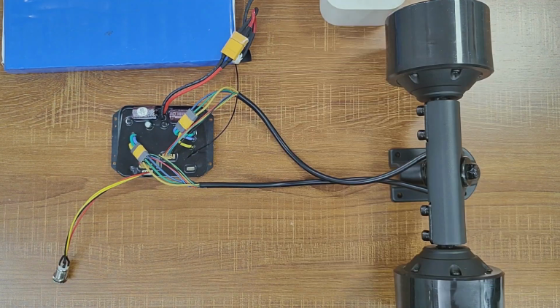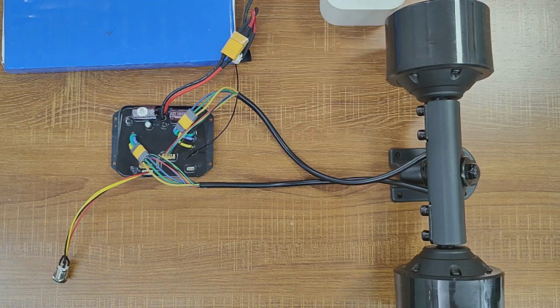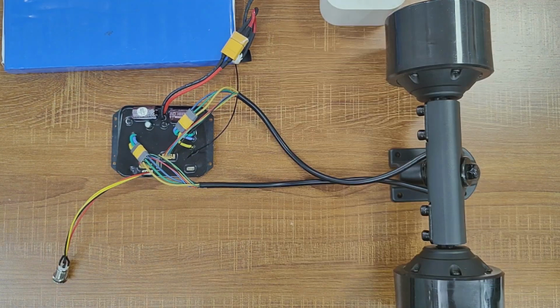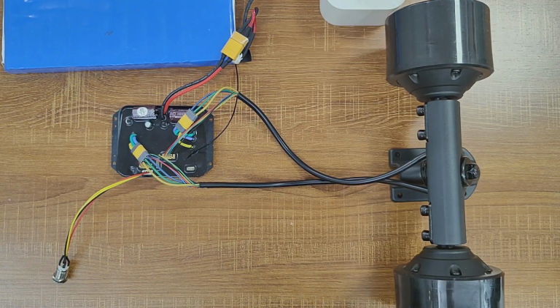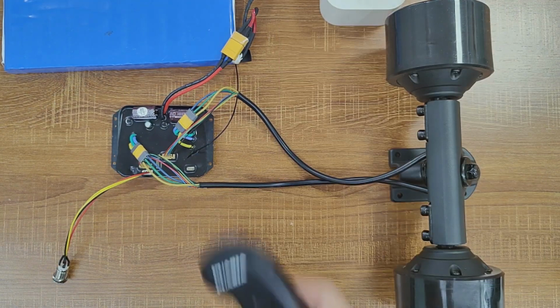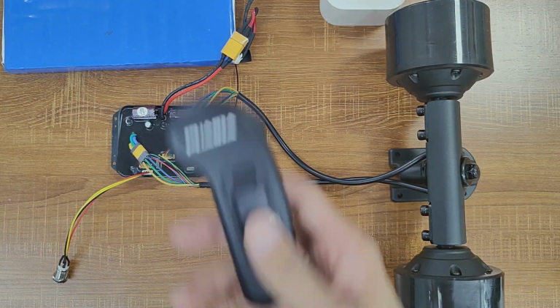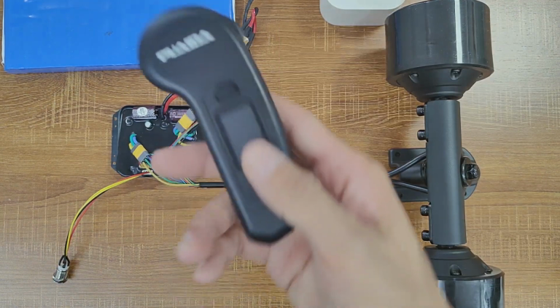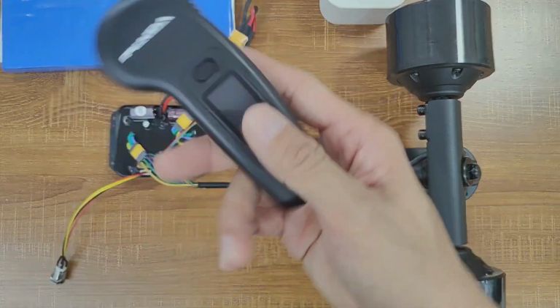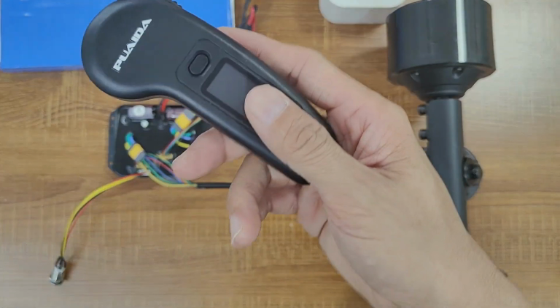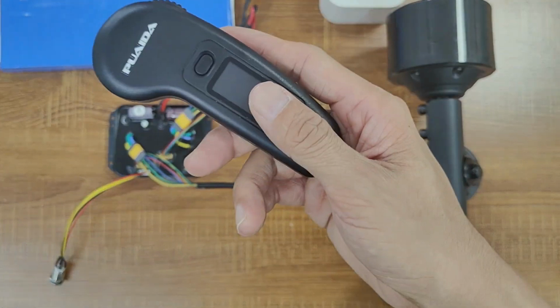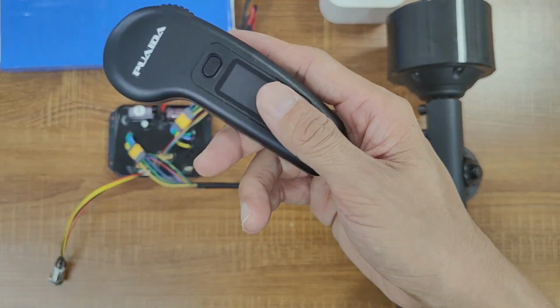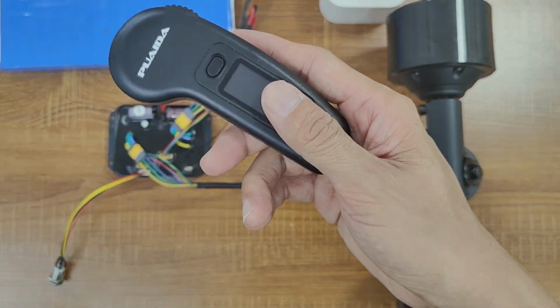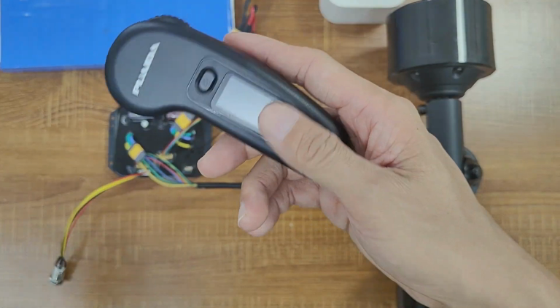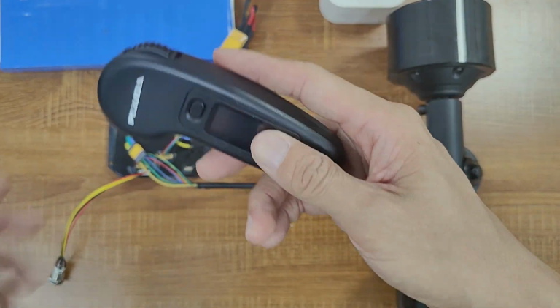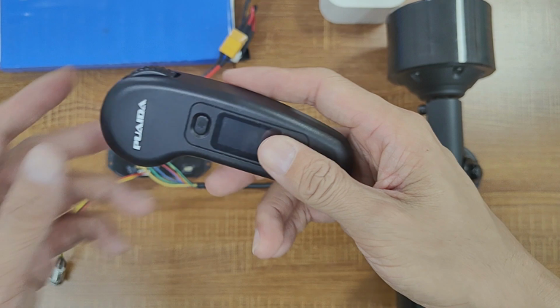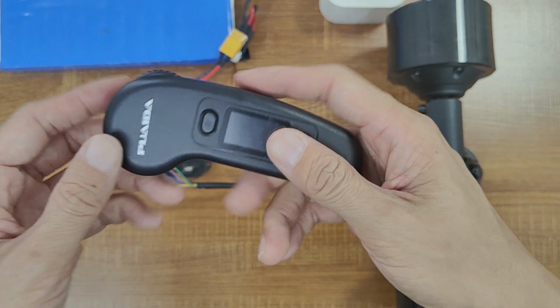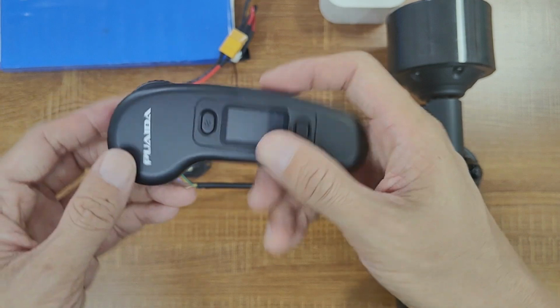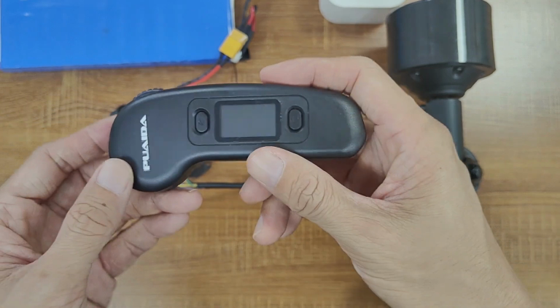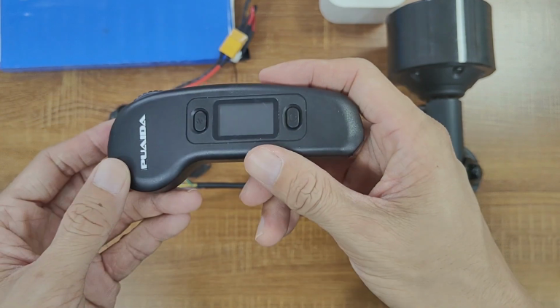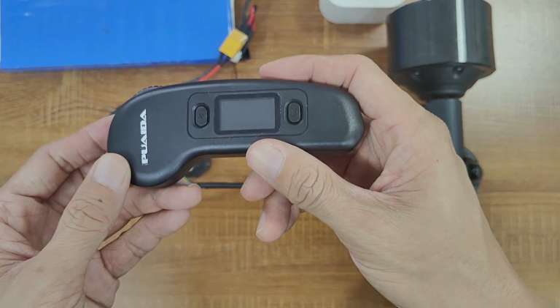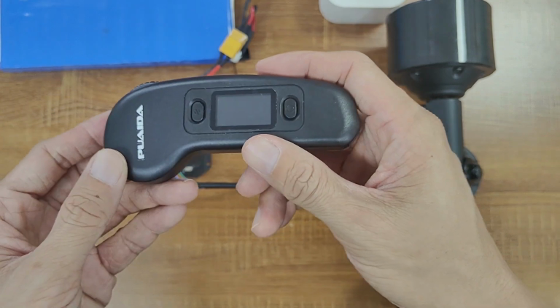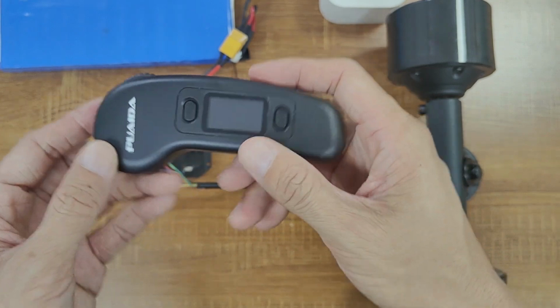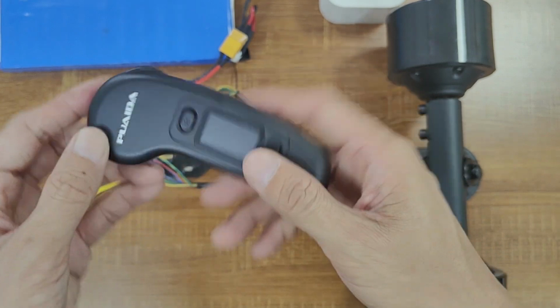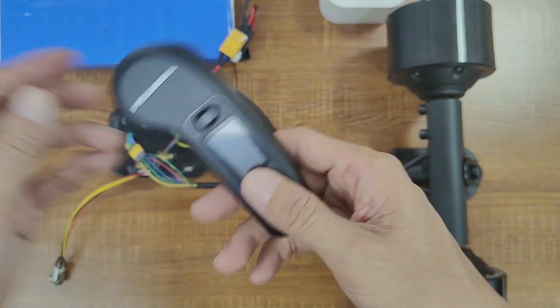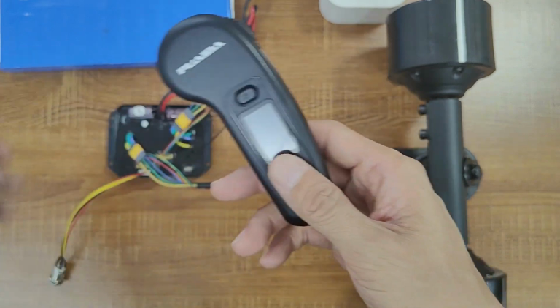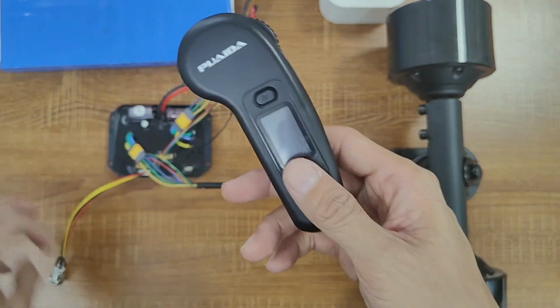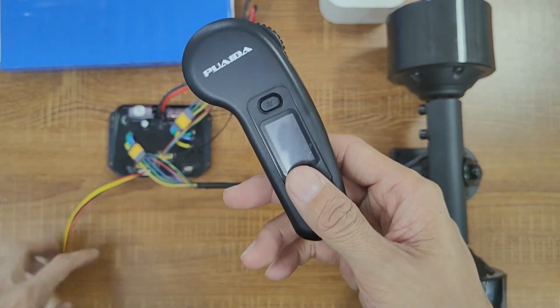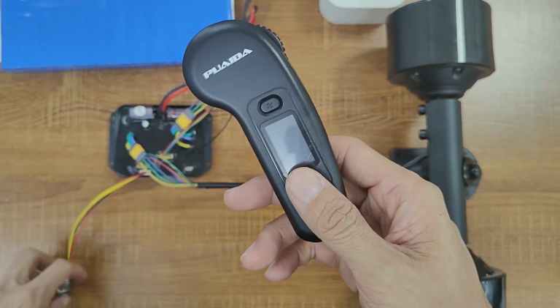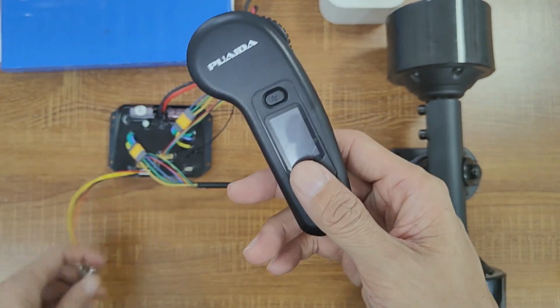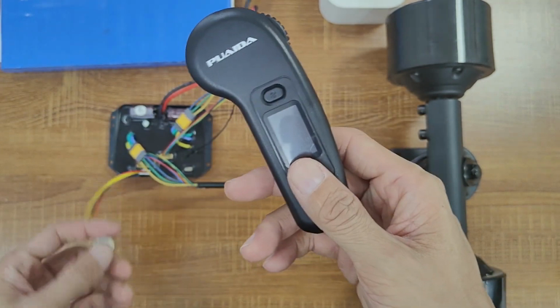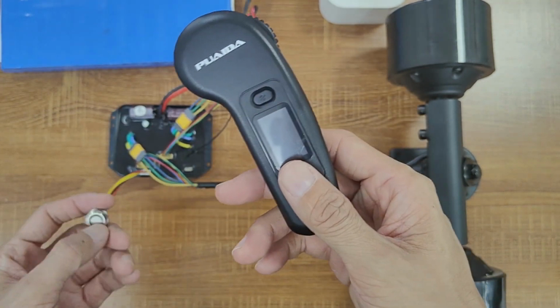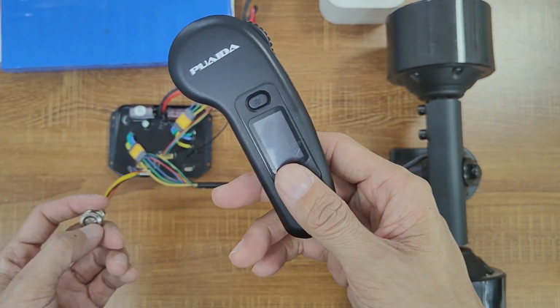Now onto the remote. It's smaller than the old one and I think it feels better in your hand.